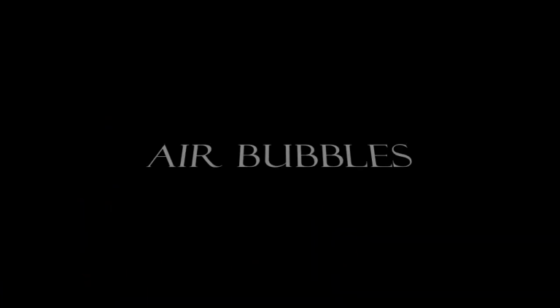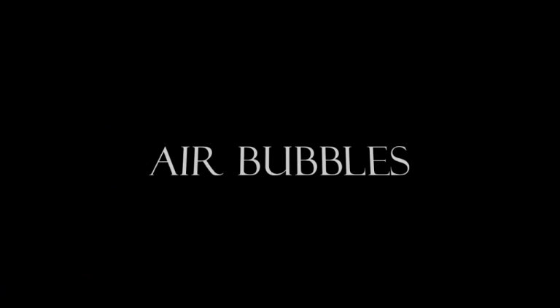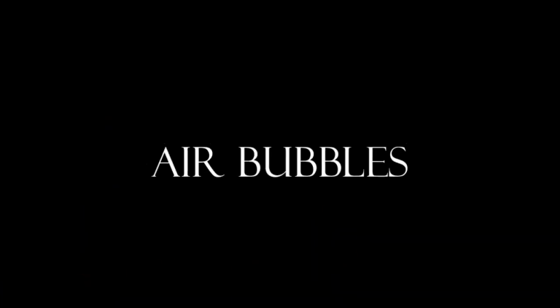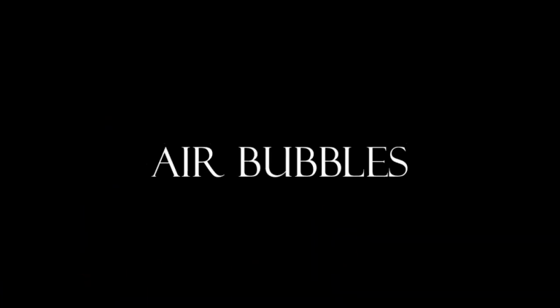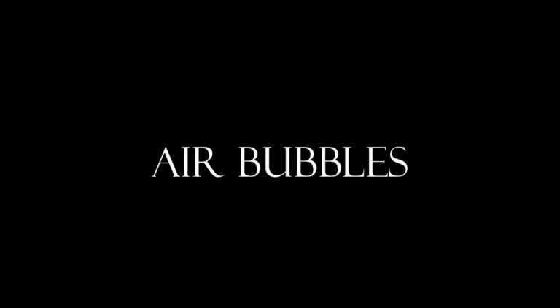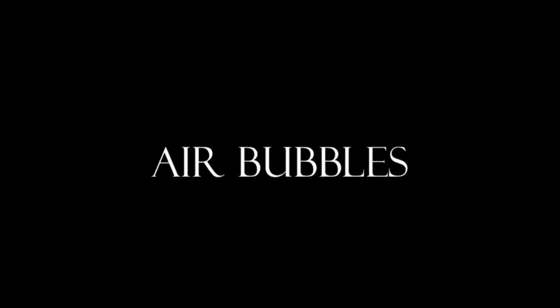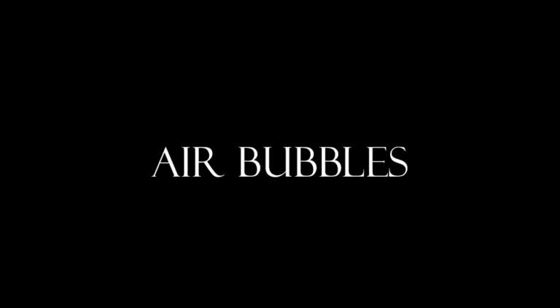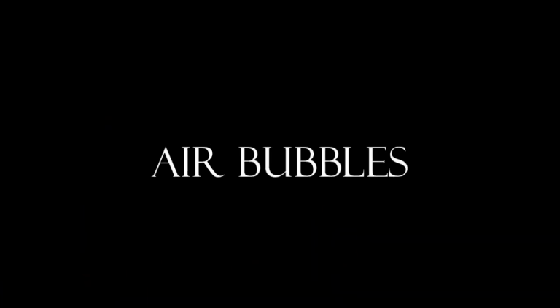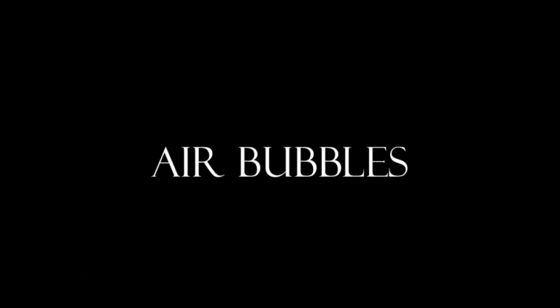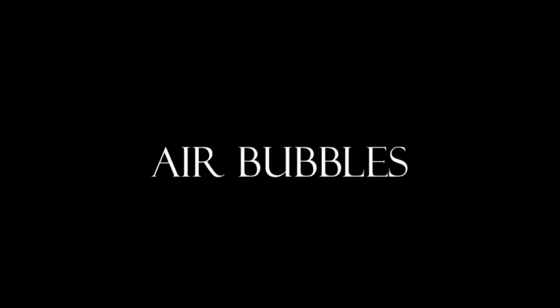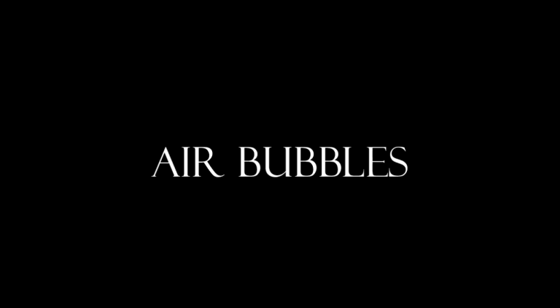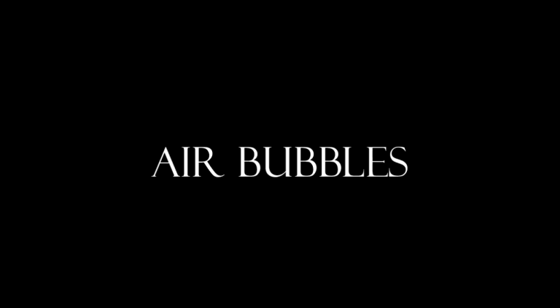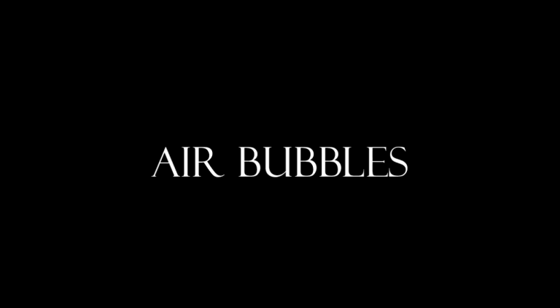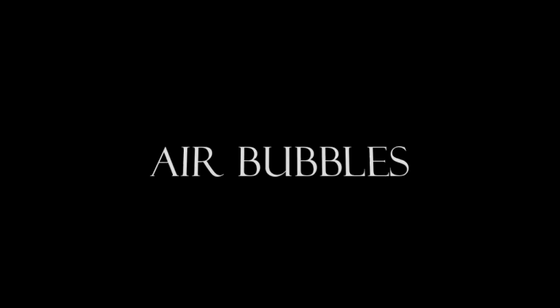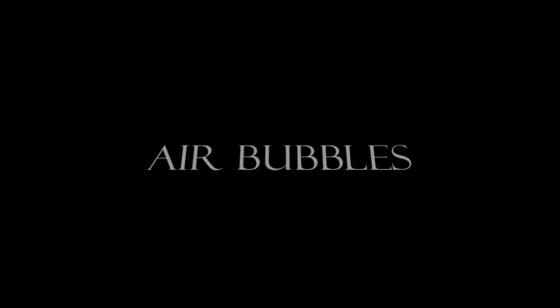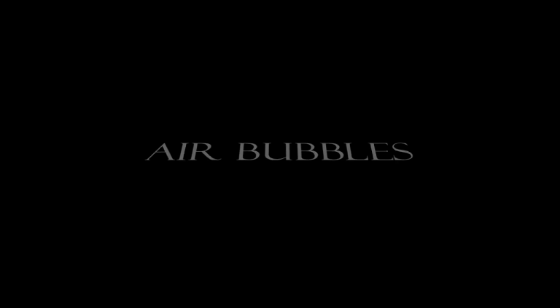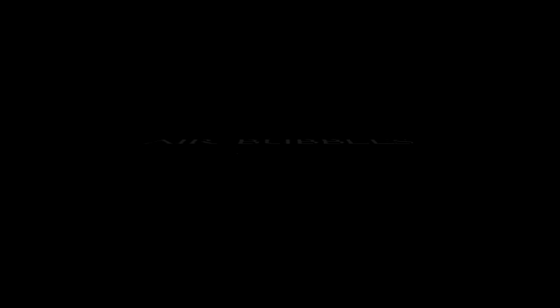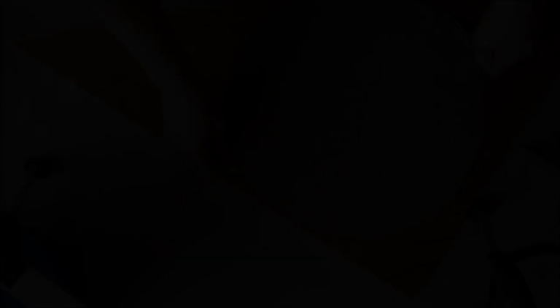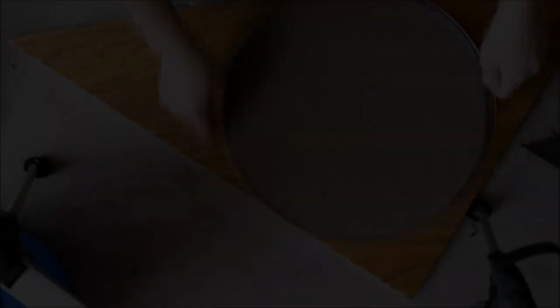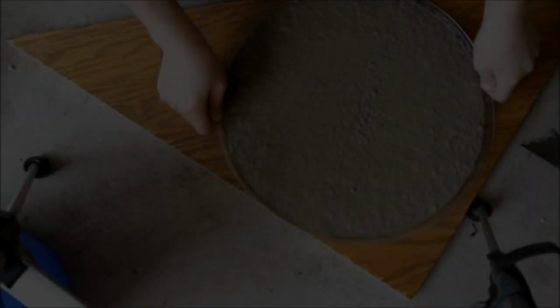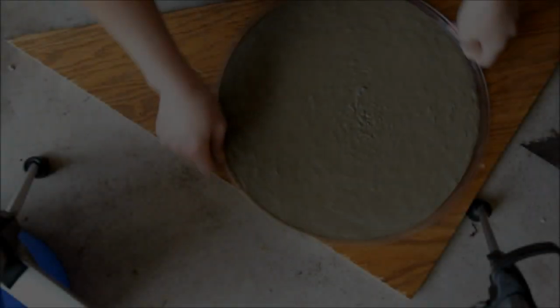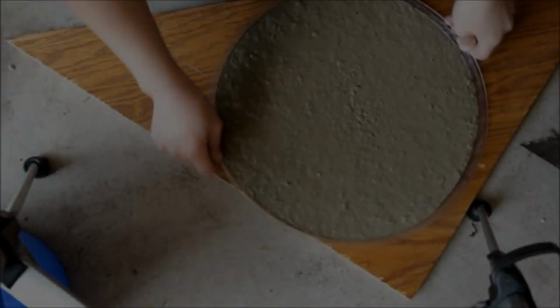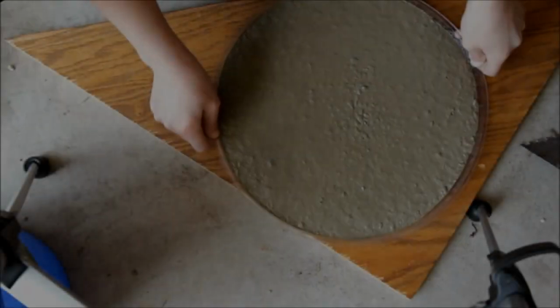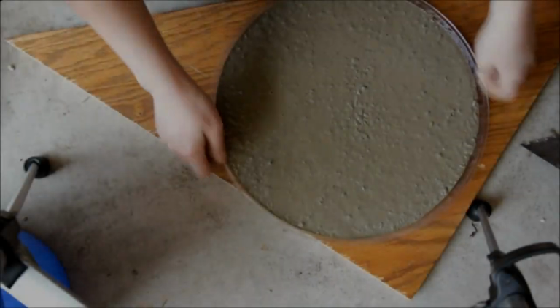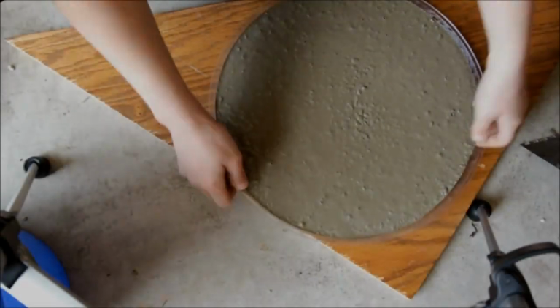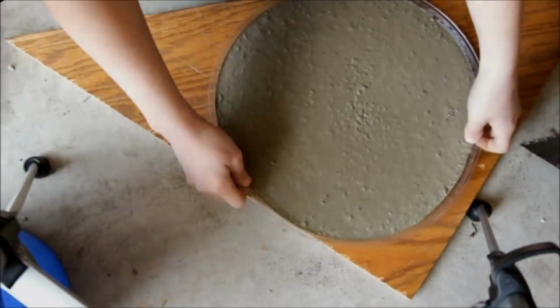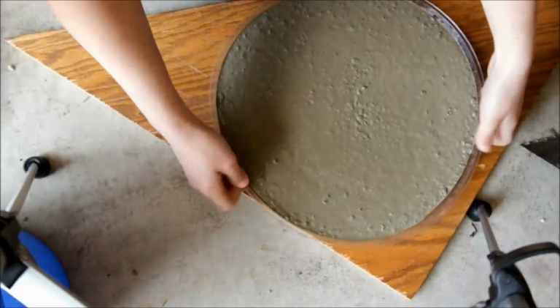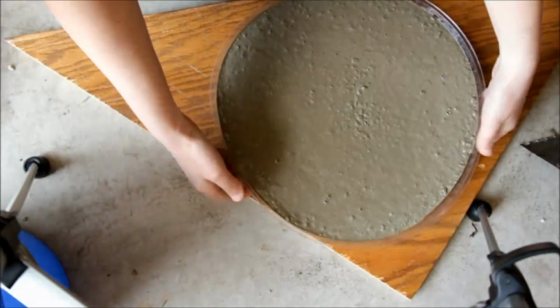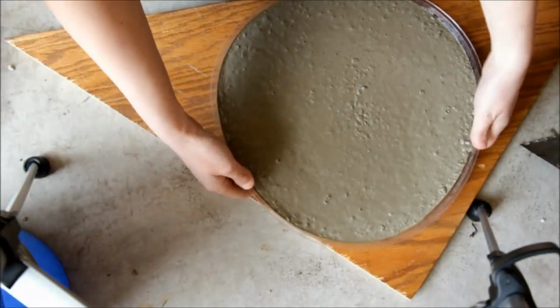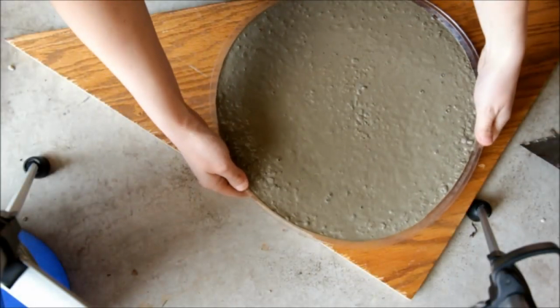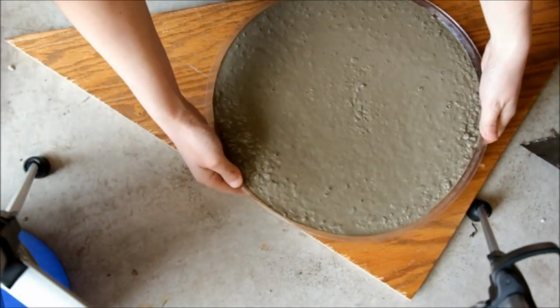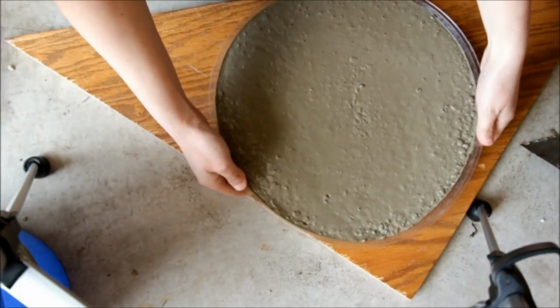After pouring the concrete into the molds, it was time to eliminate air bubbles by shaking and turning.